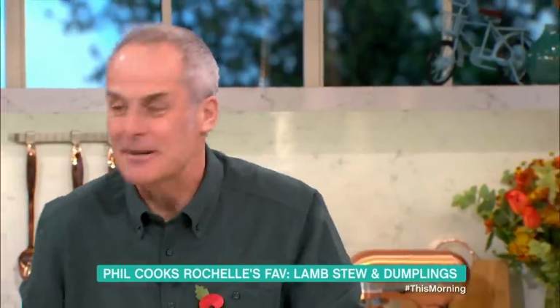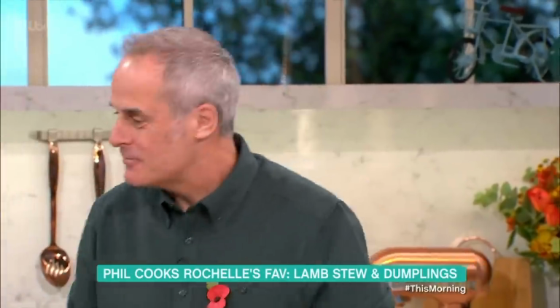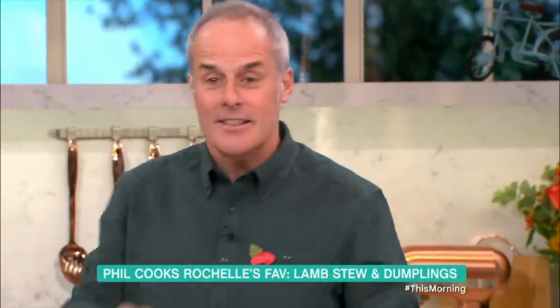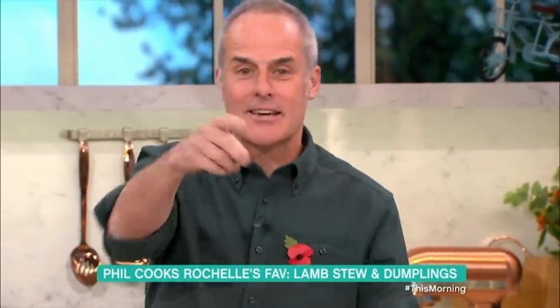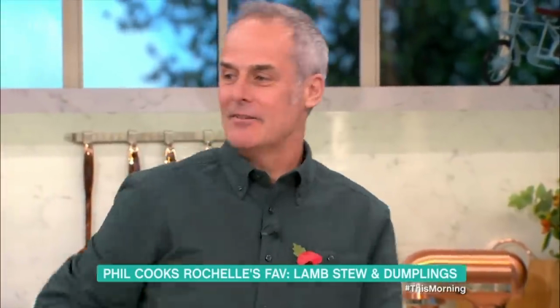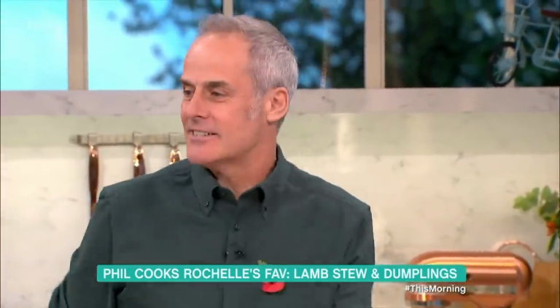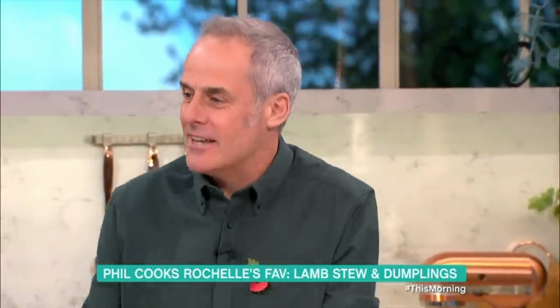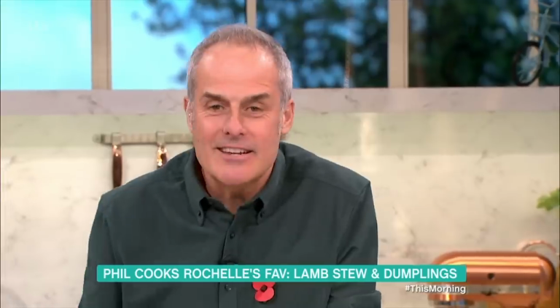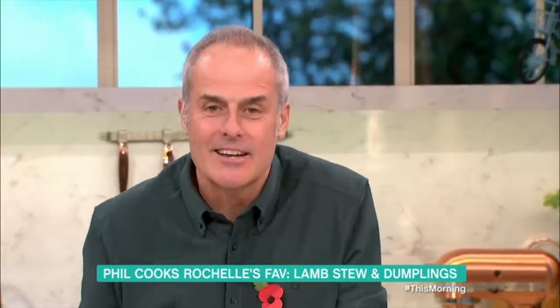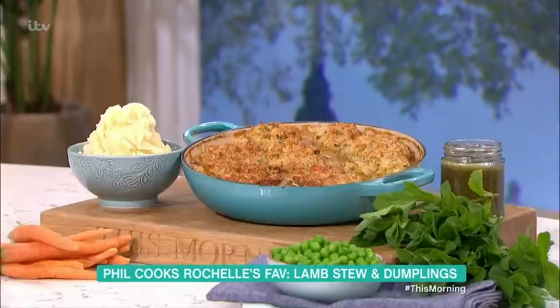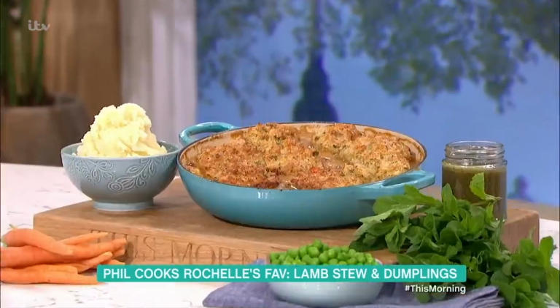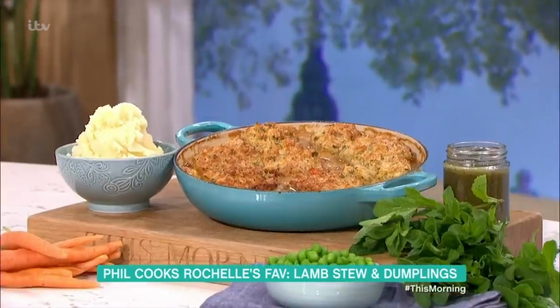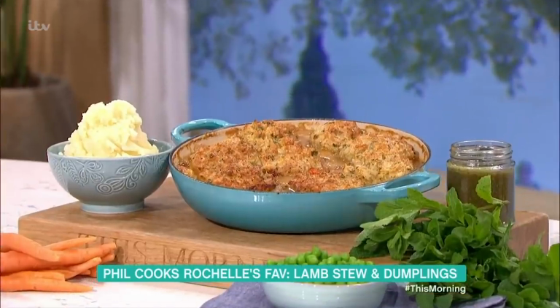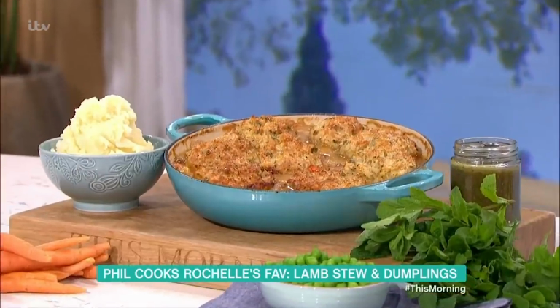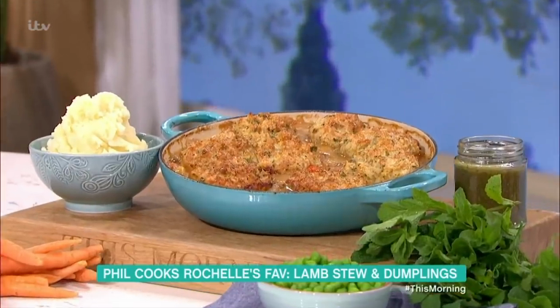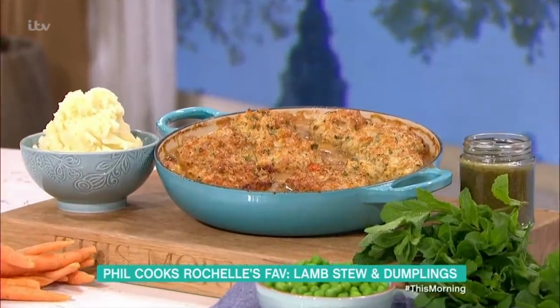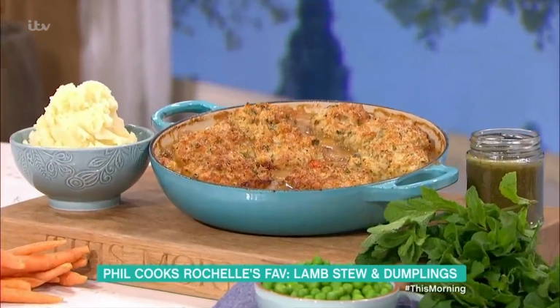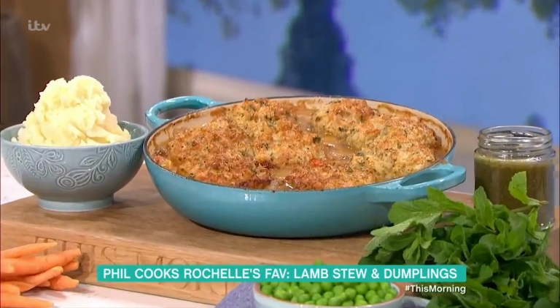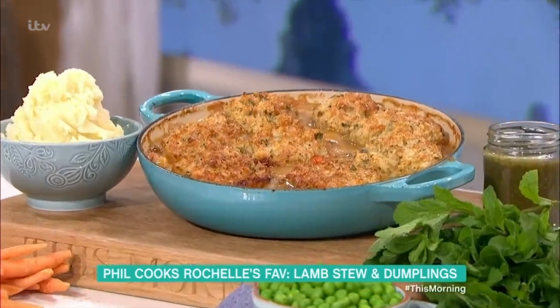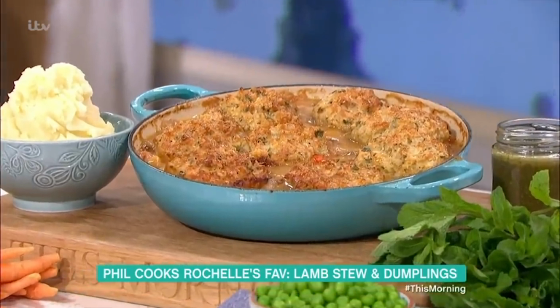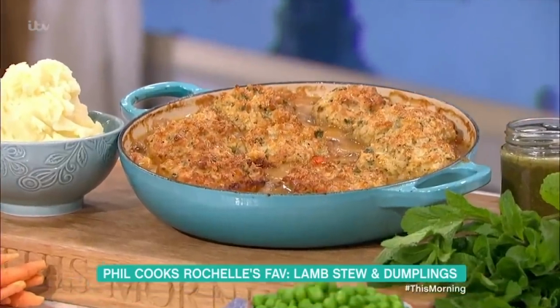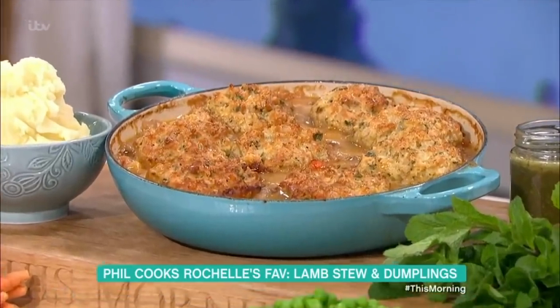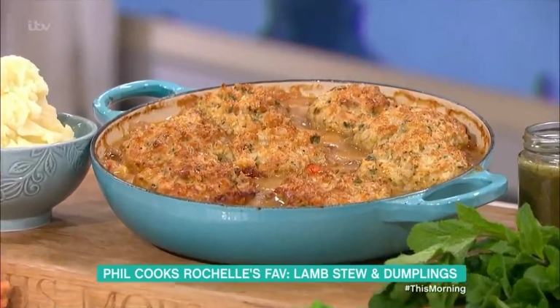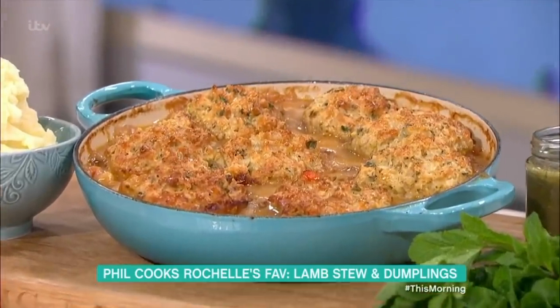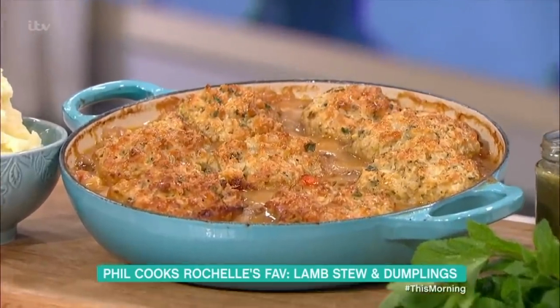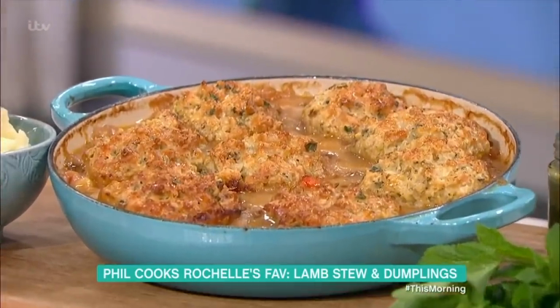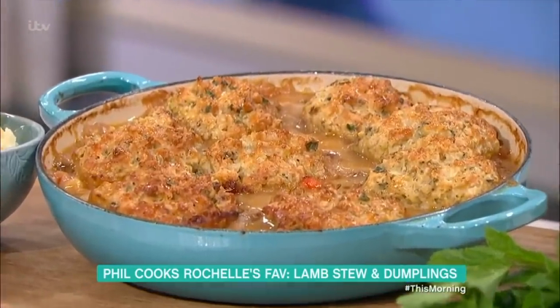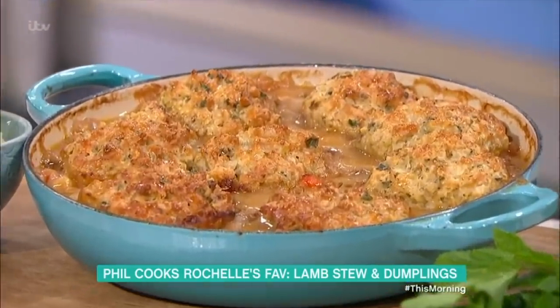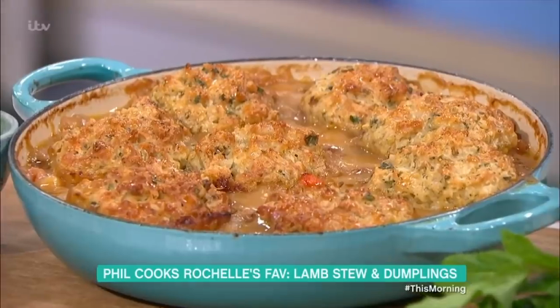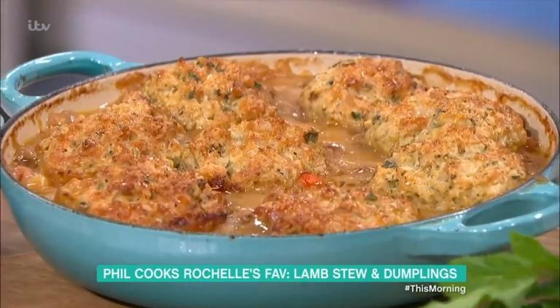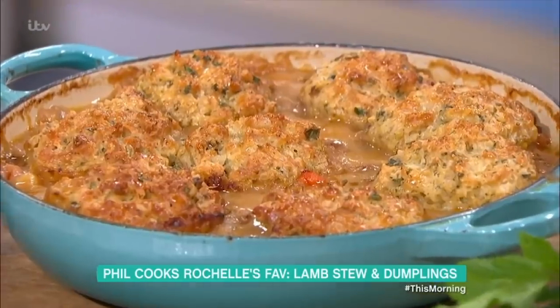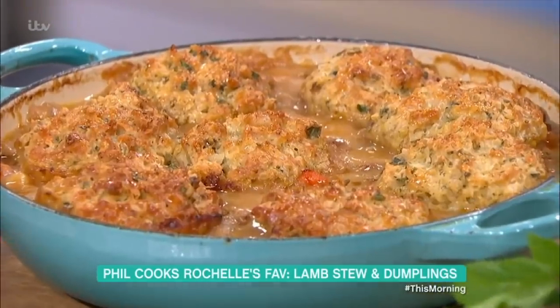Anyway, here it is — look at that. A very simple dish. We've got Phil Vickery here now. He's going to warm you up. He recreates one of Rochelle's favourites: lamb stew and dumplings.